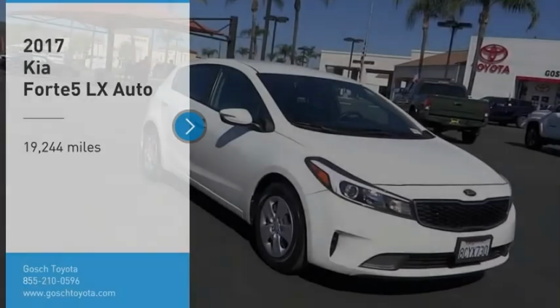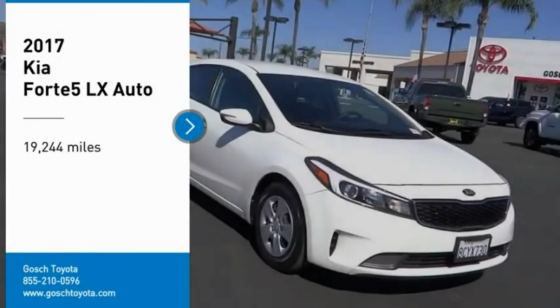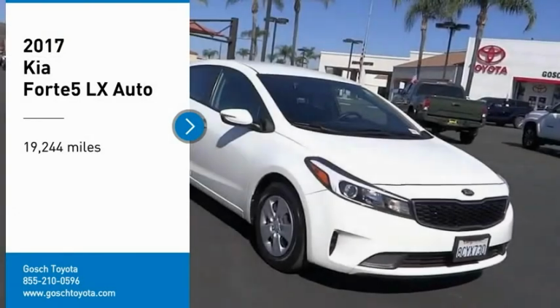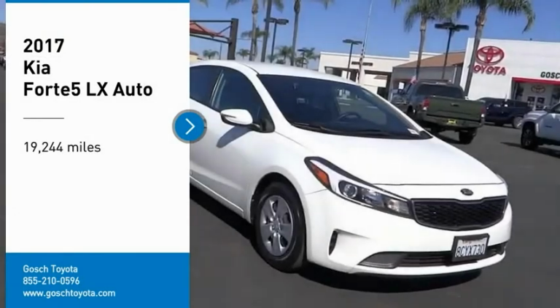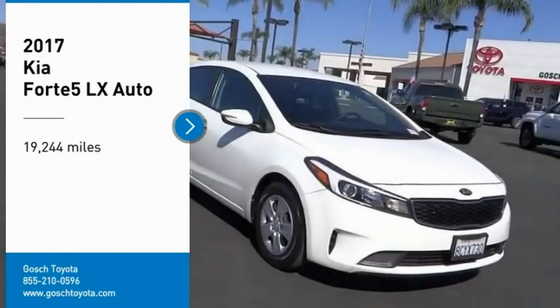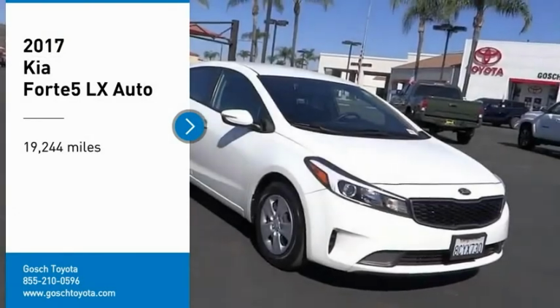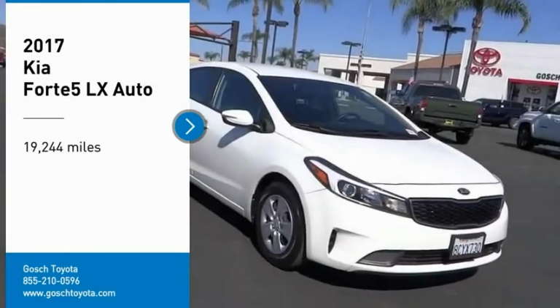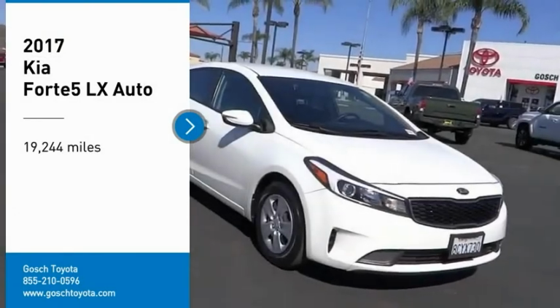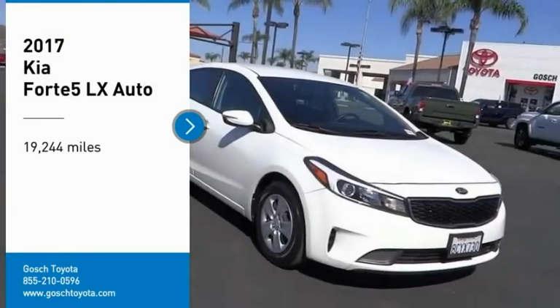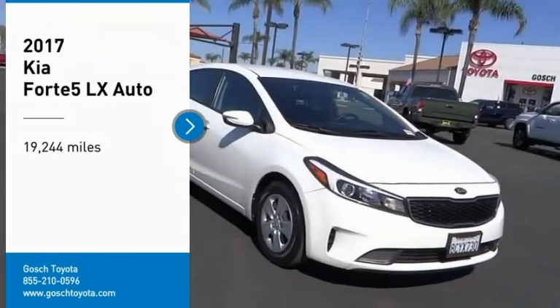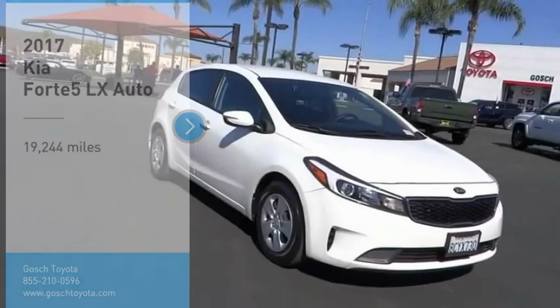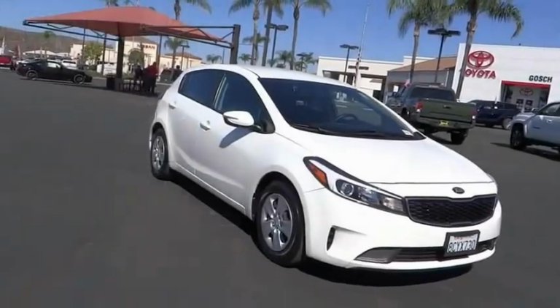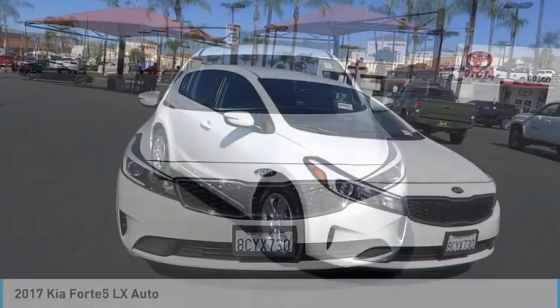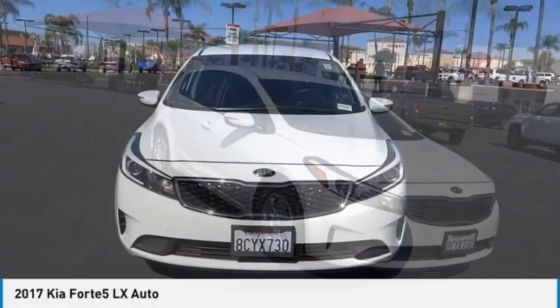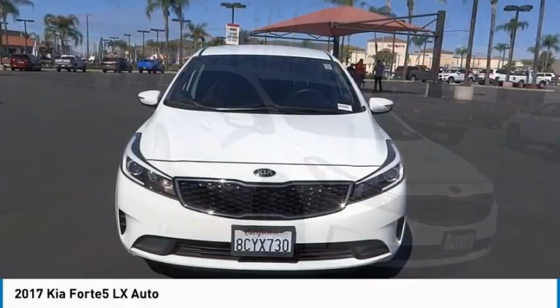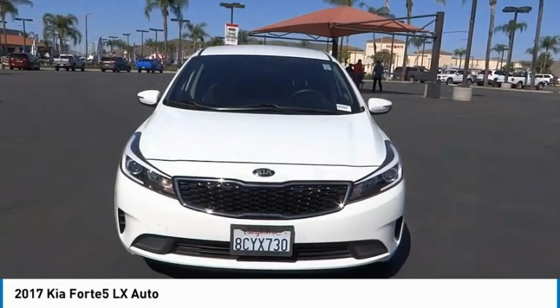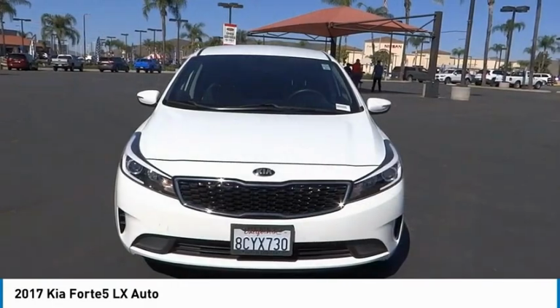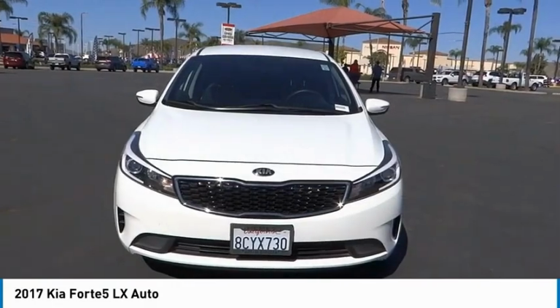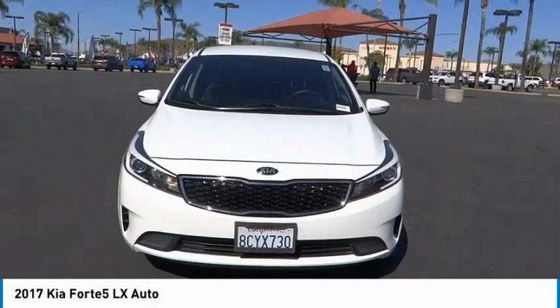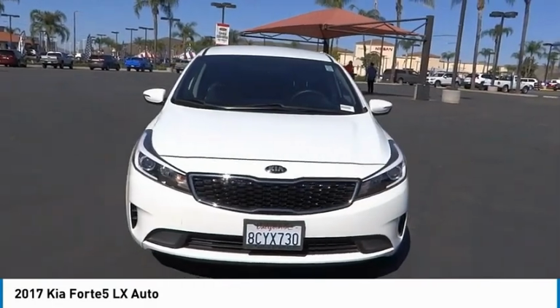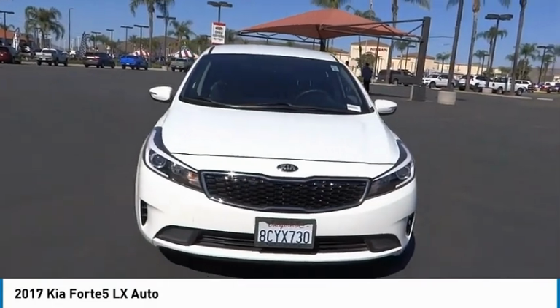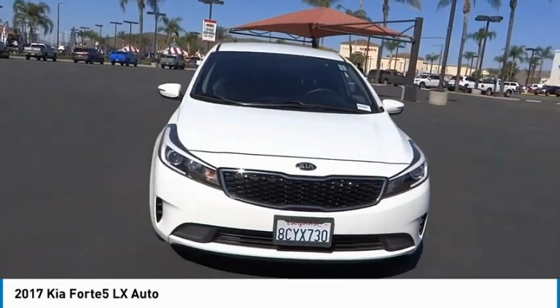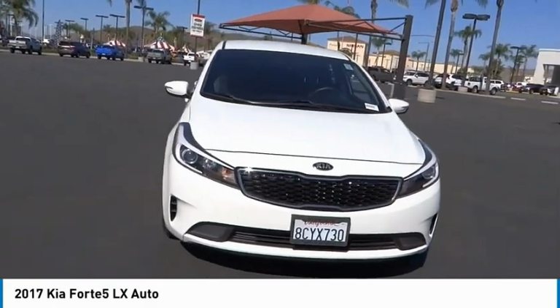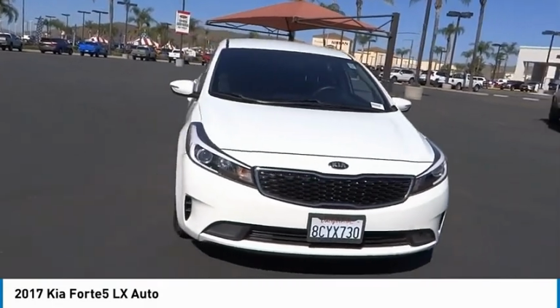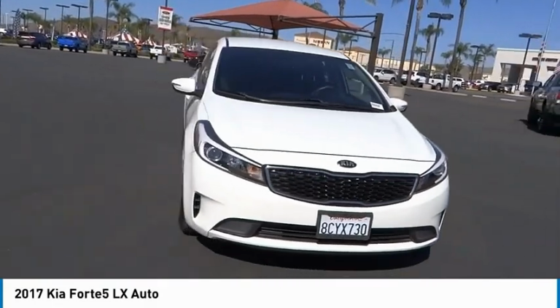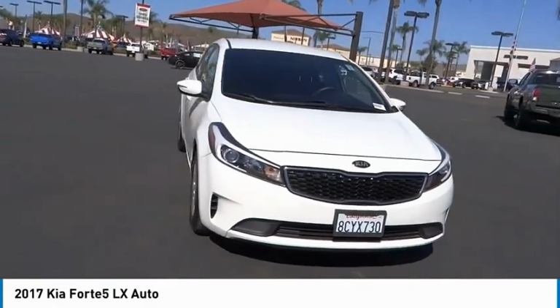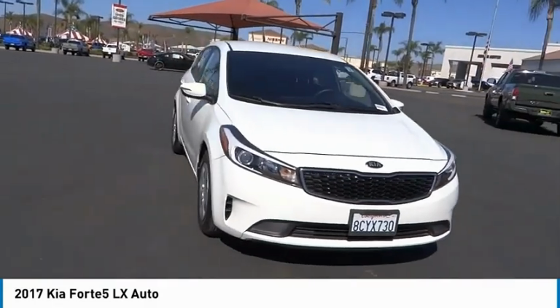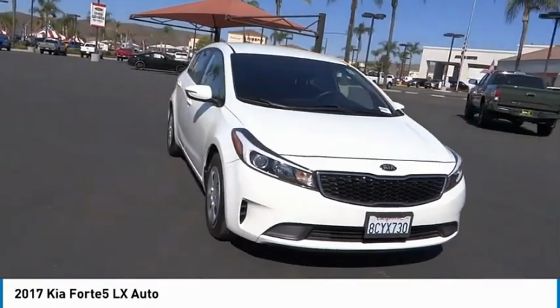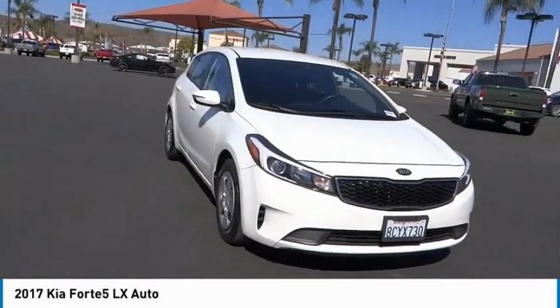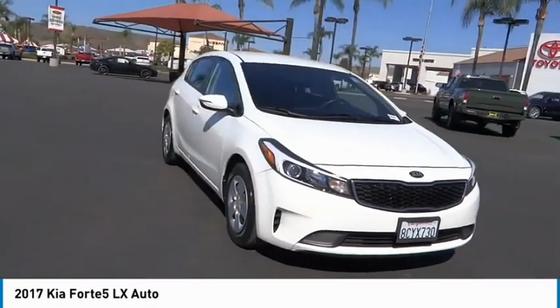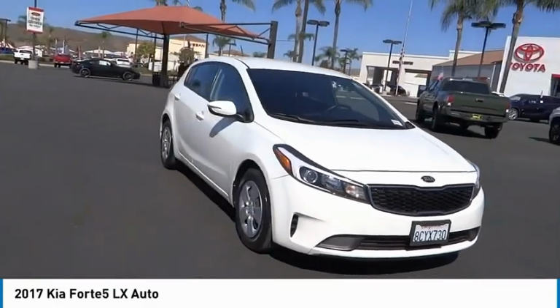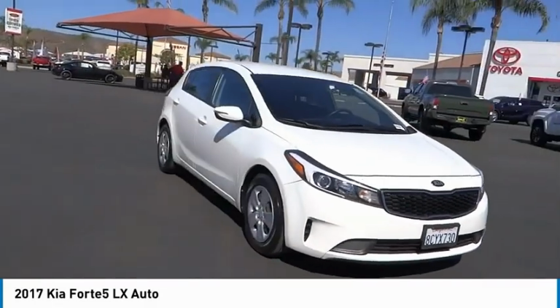You are going to love the 2017 Kia Forte 5. The Kia Forte 5 is a versatile vehicle.